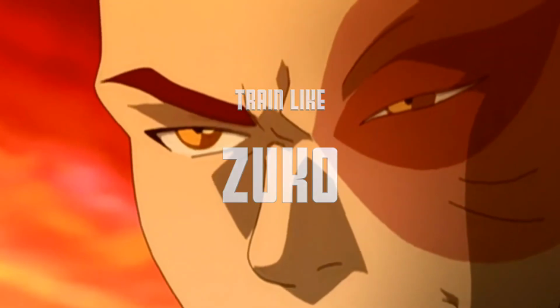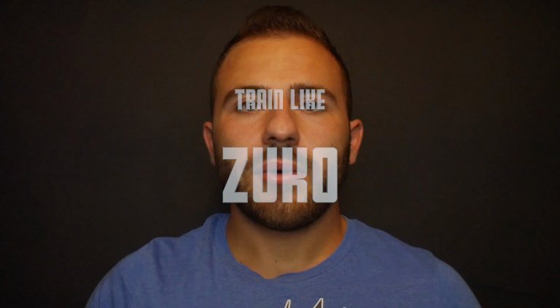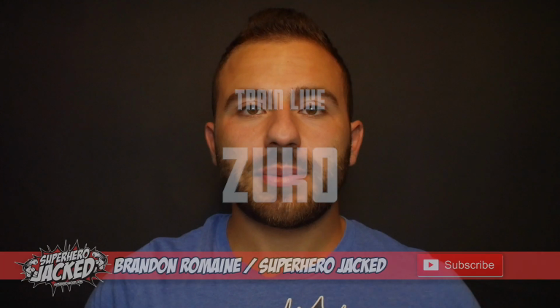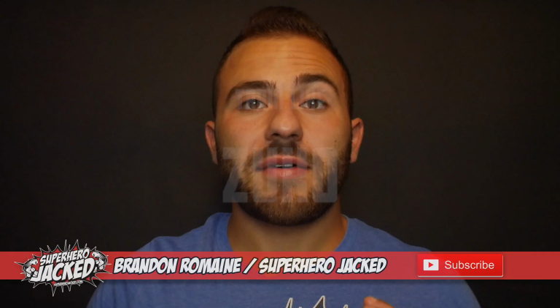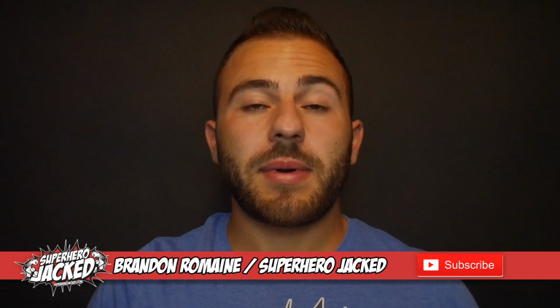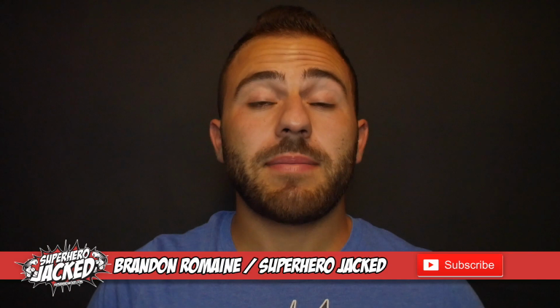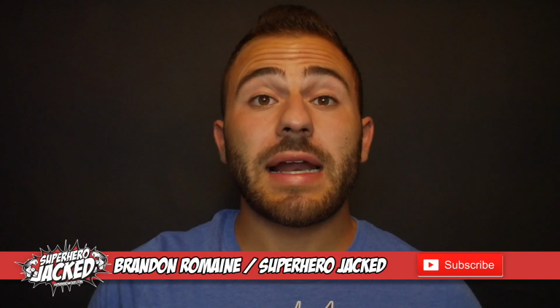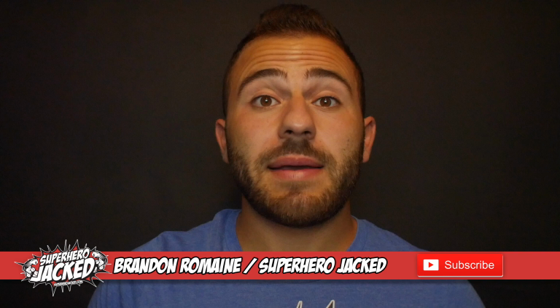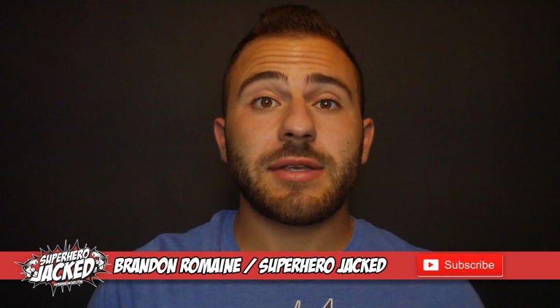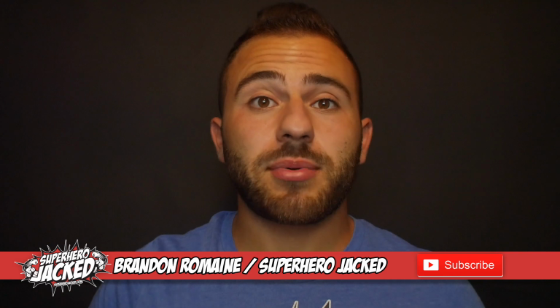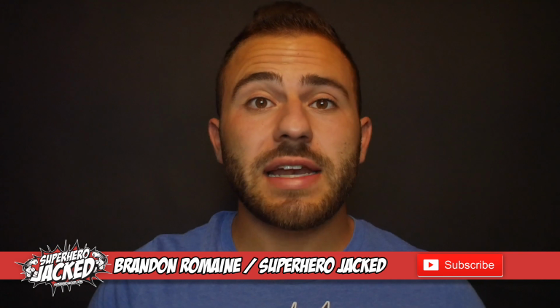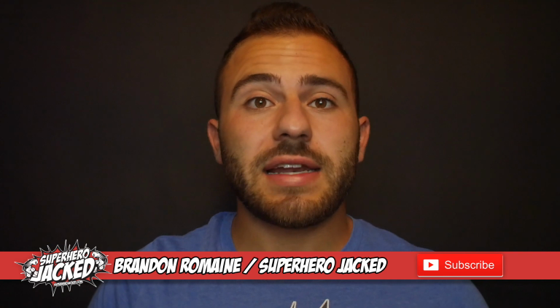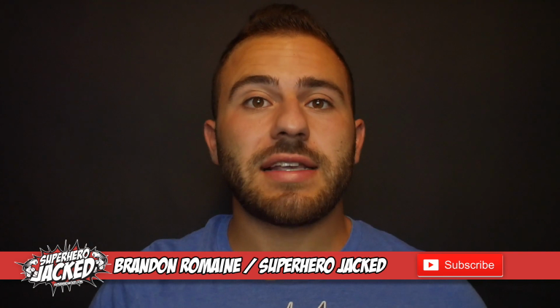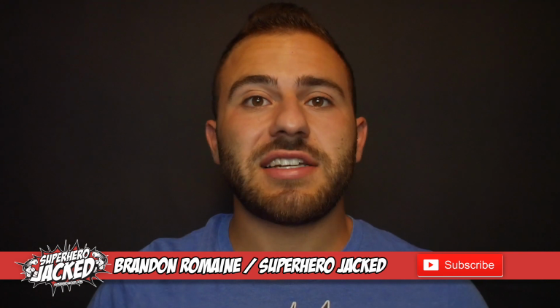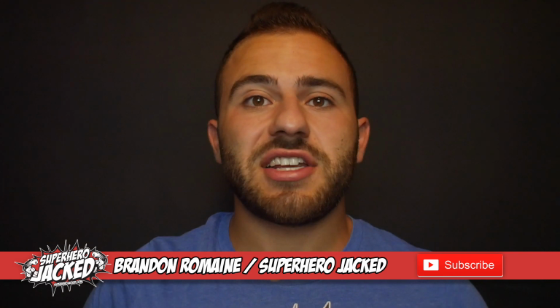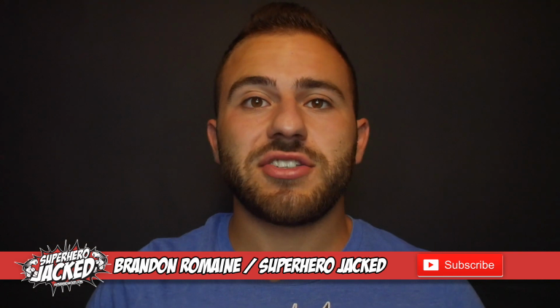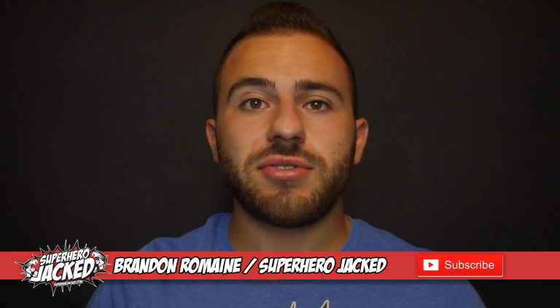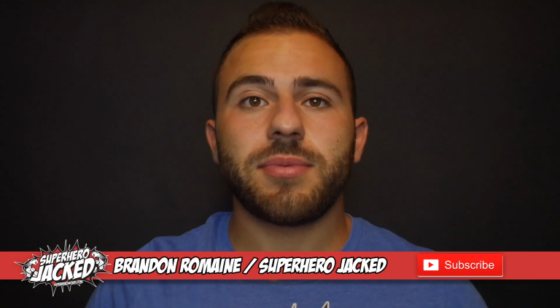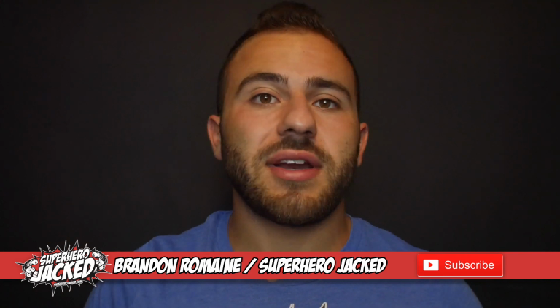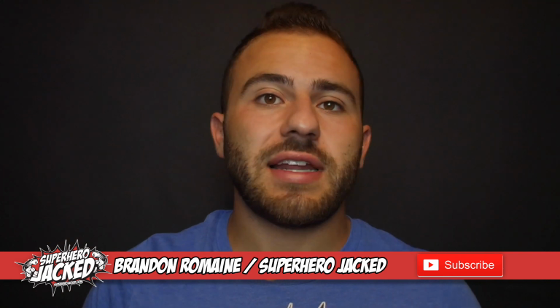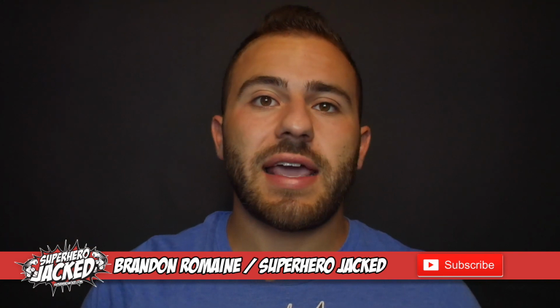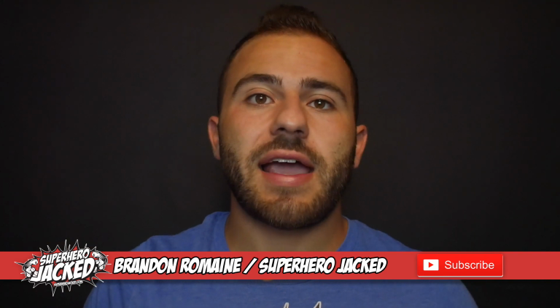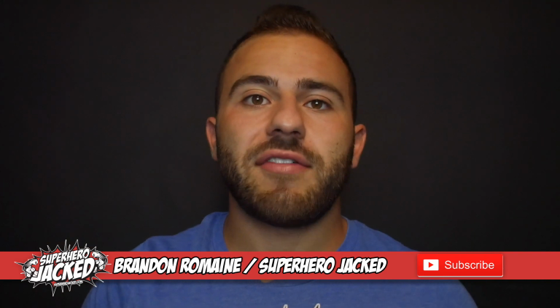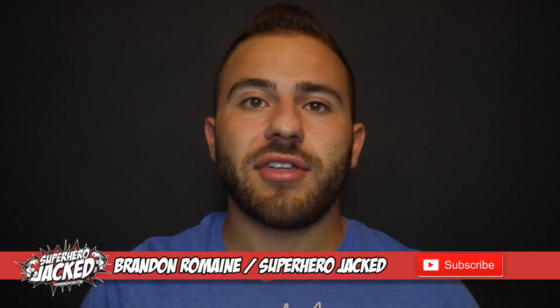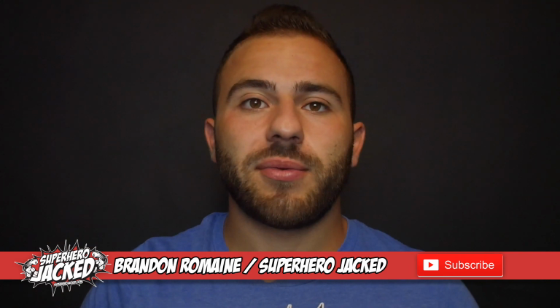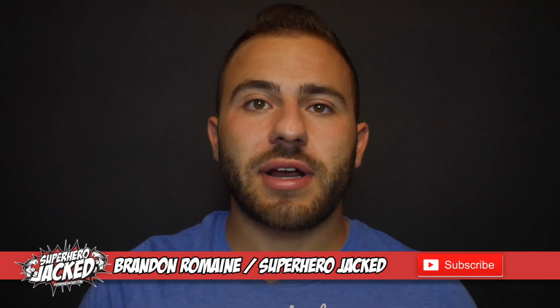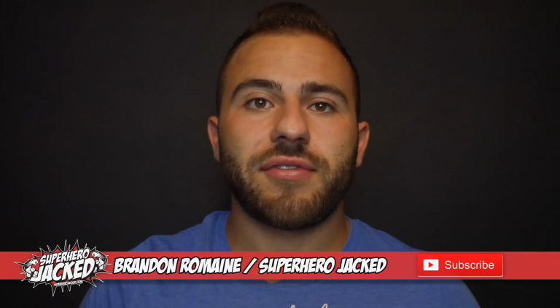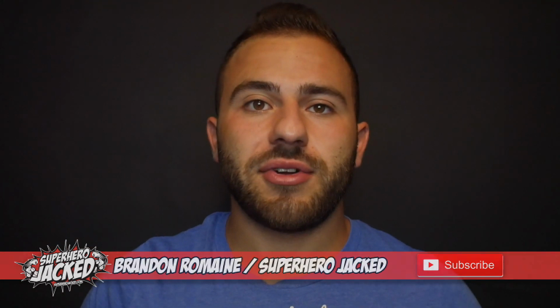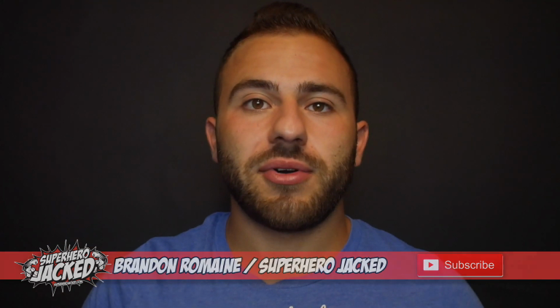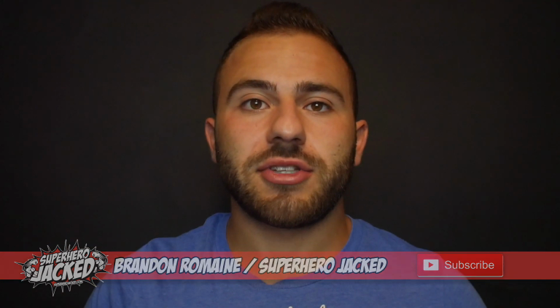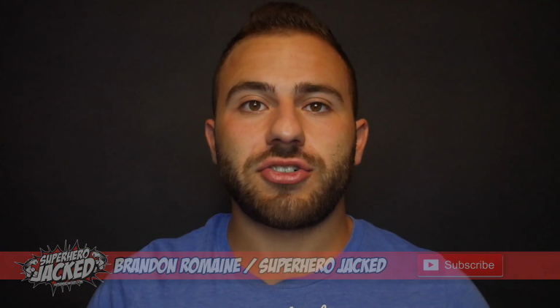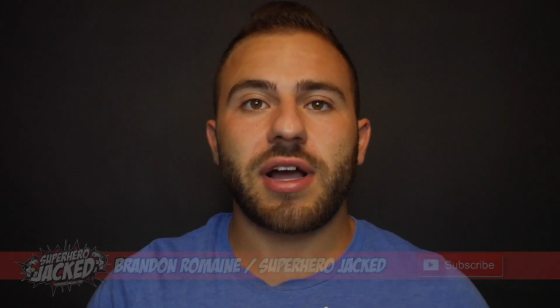What's up everybody? My name is Brandon, SHJ's YouTuber, and today I have another workout for you all to try.